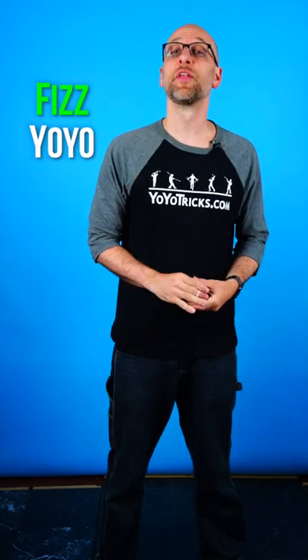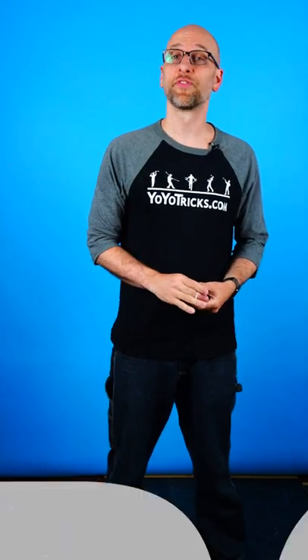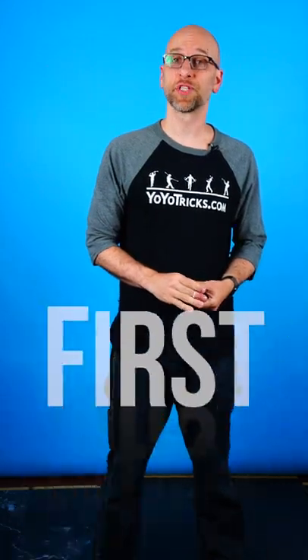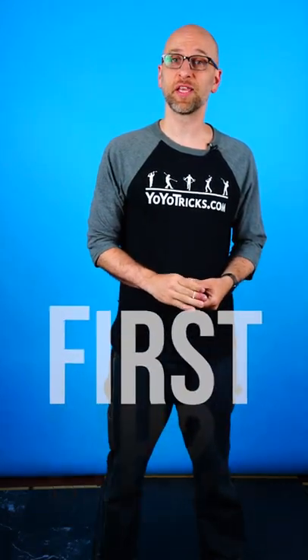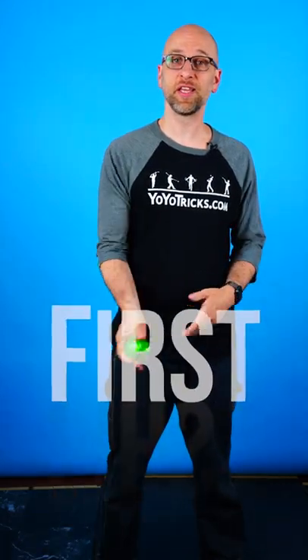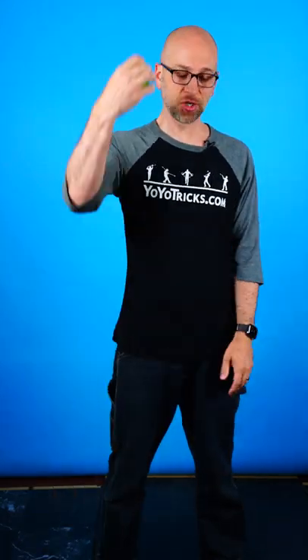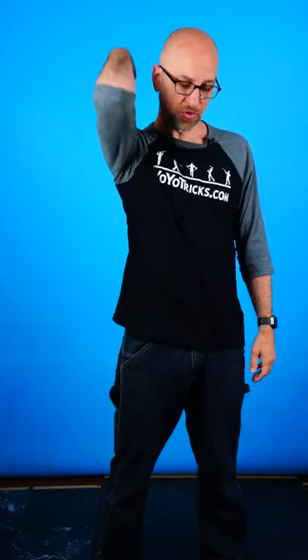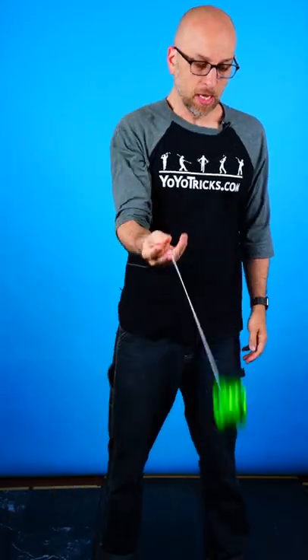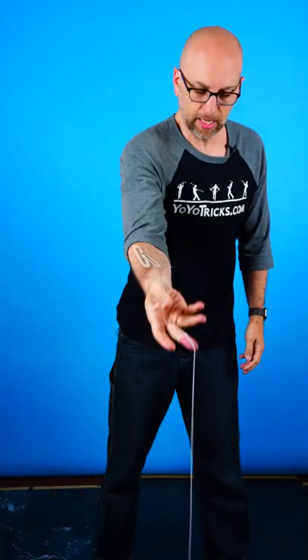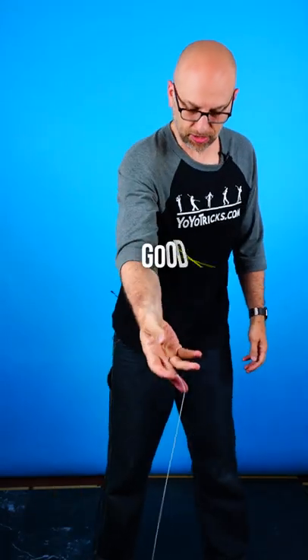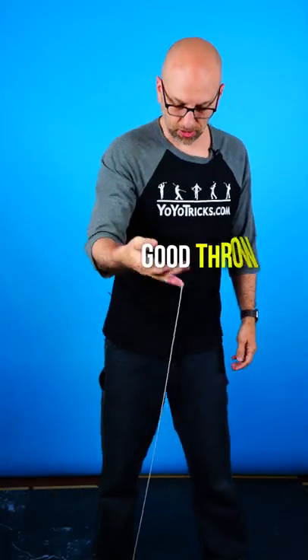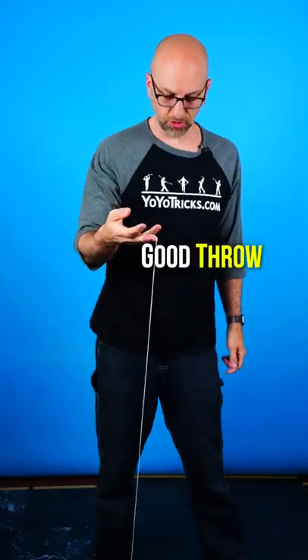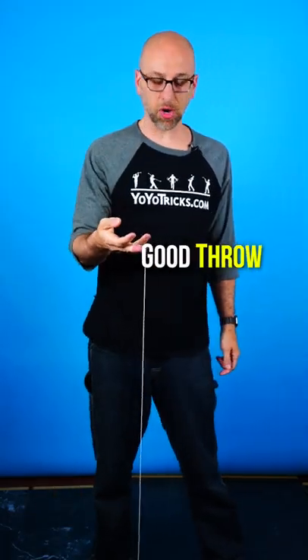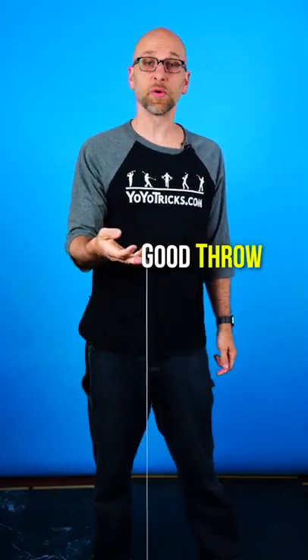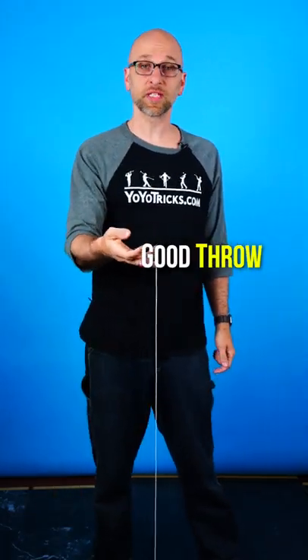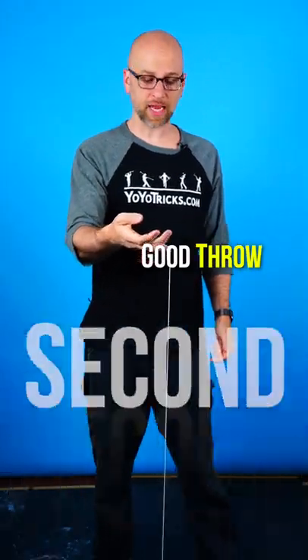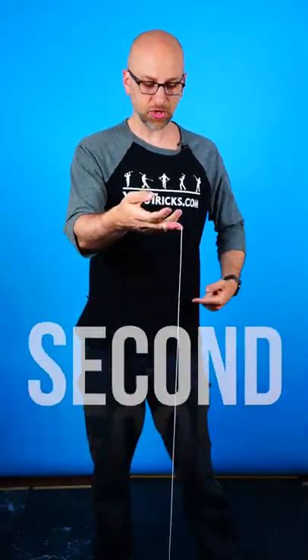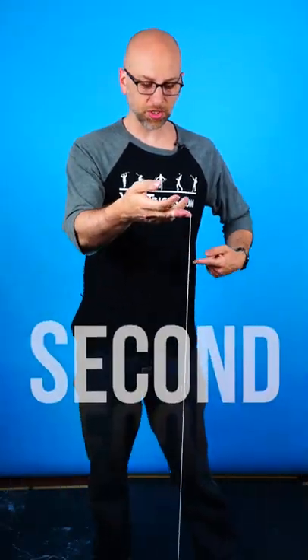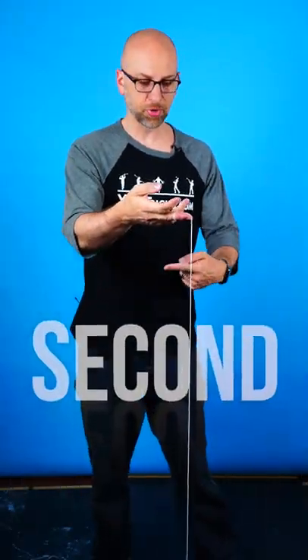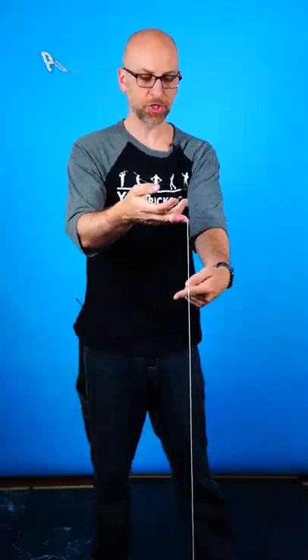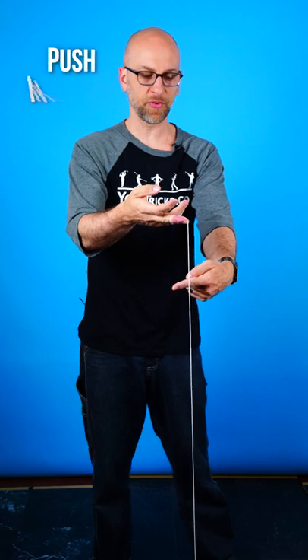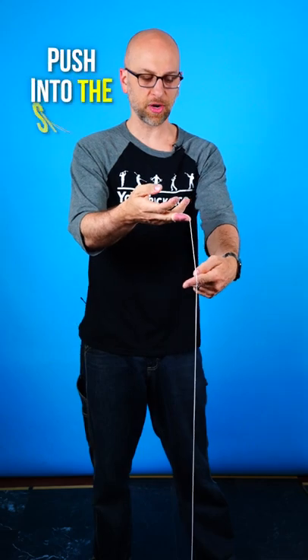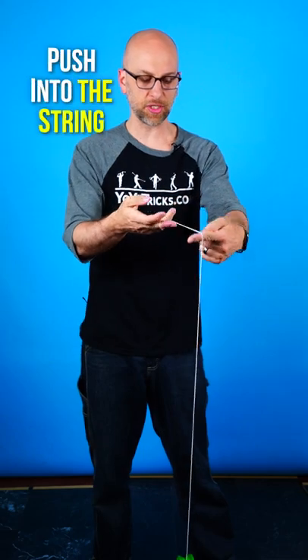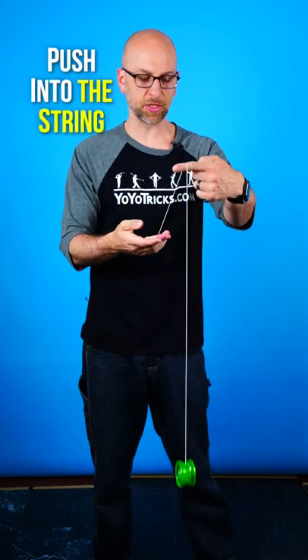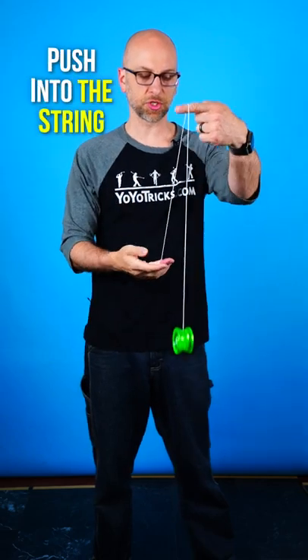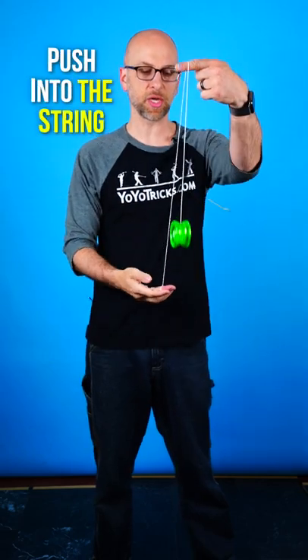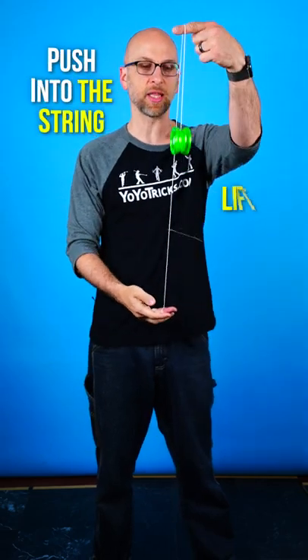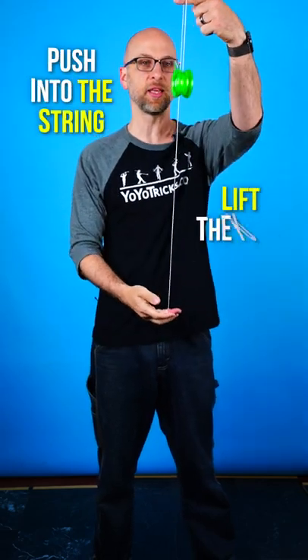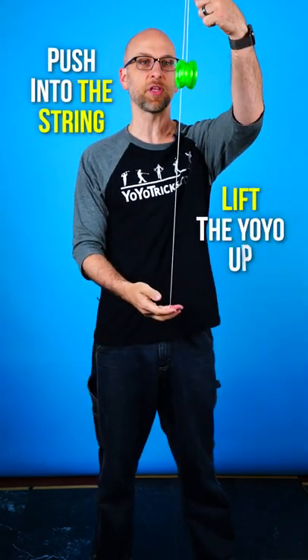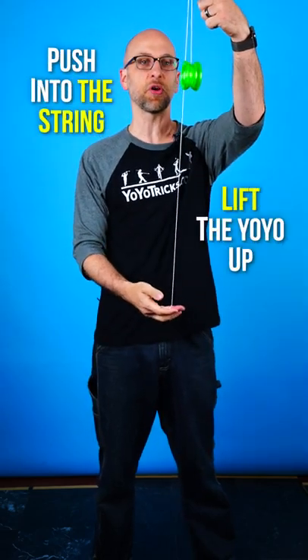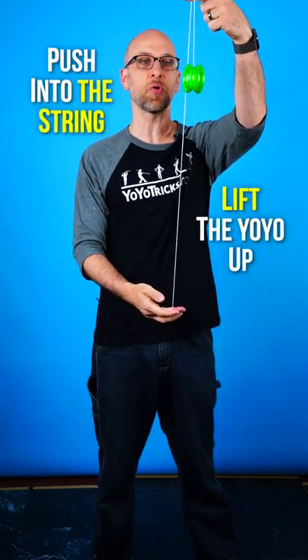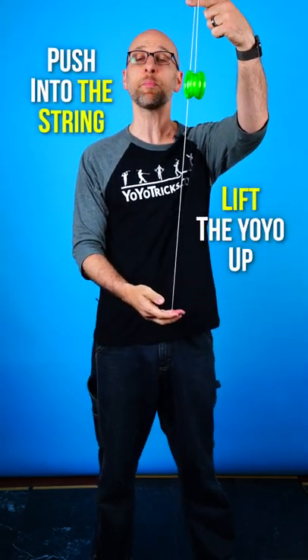The first thing that you need to do is get a good throw. Second, you want to push your finger into the string and lift the yo-yo up.